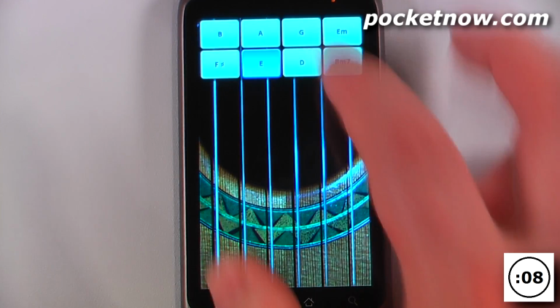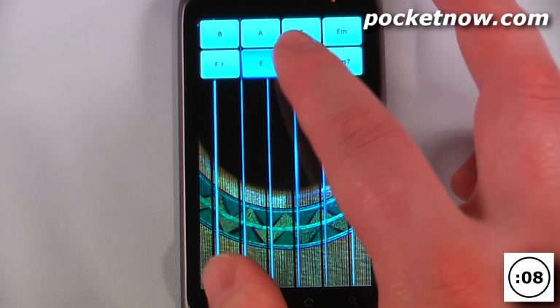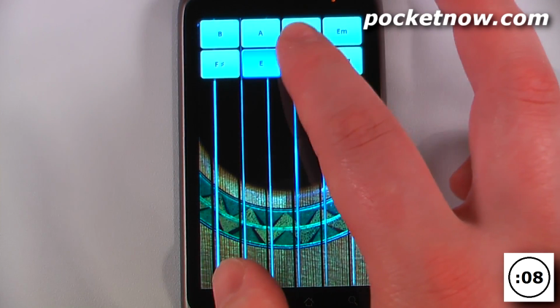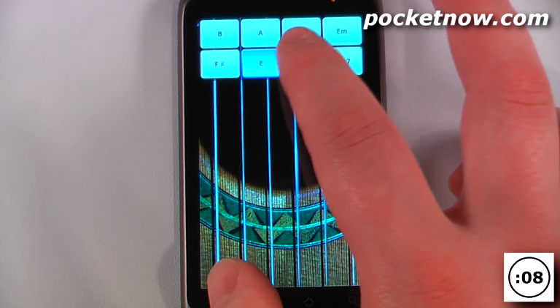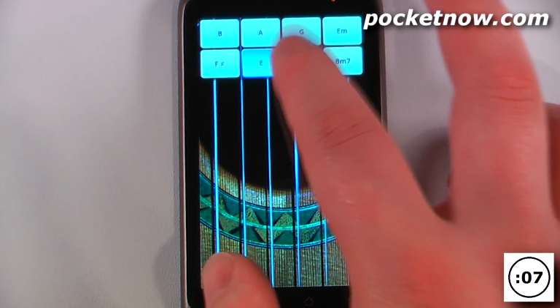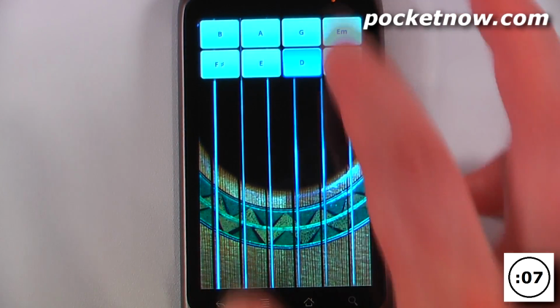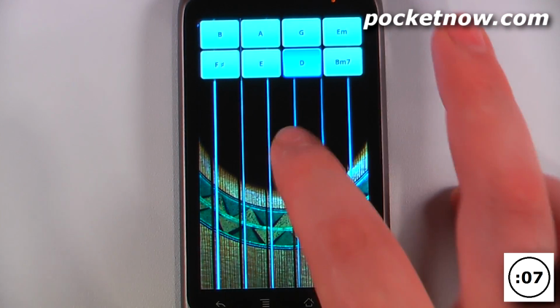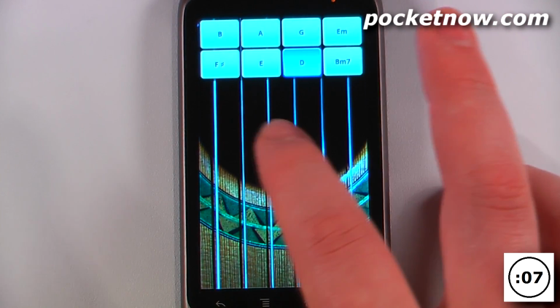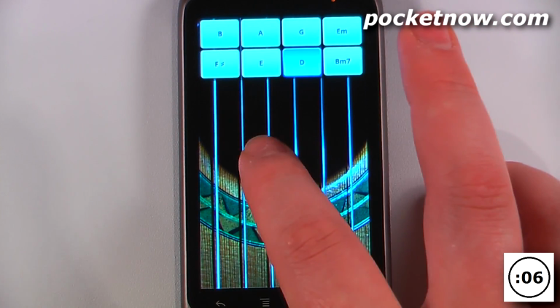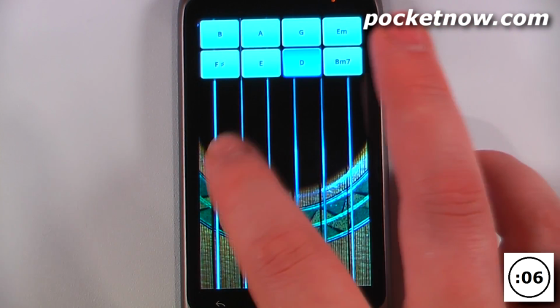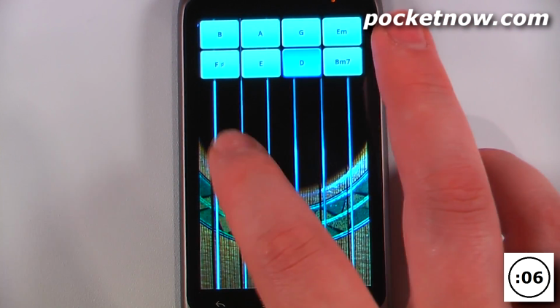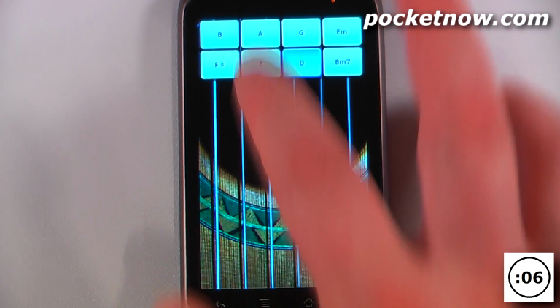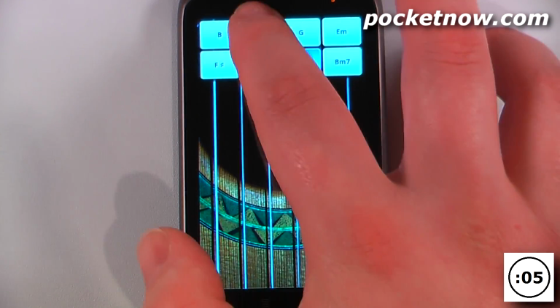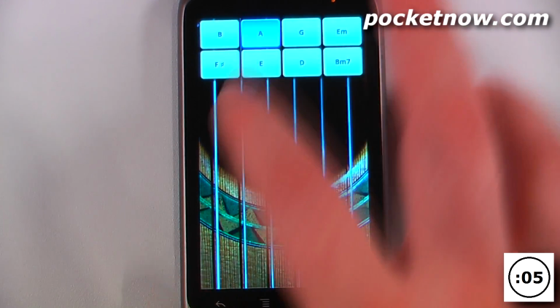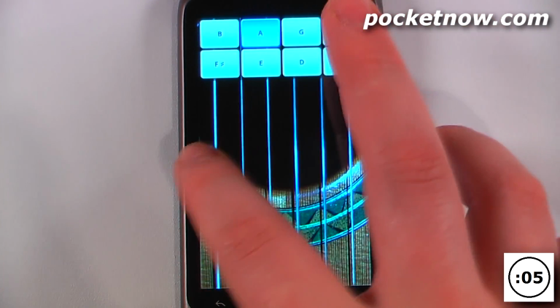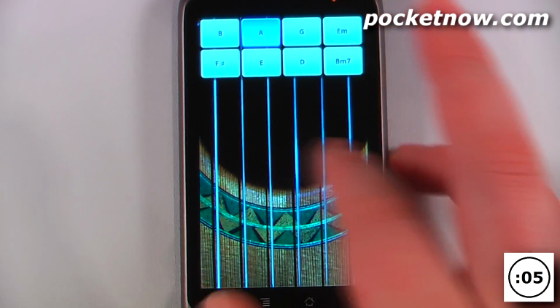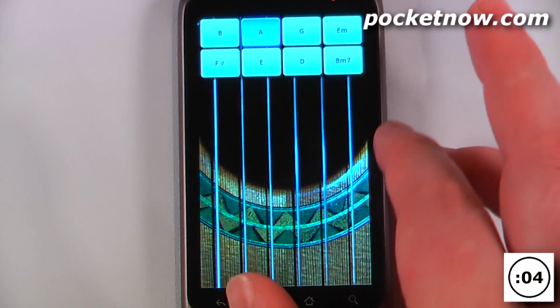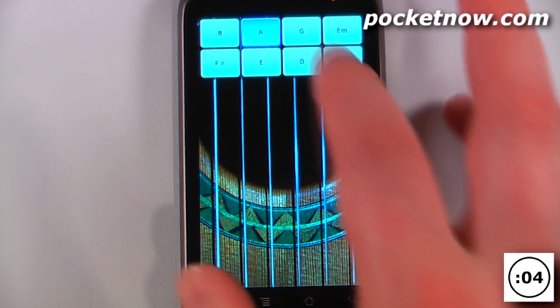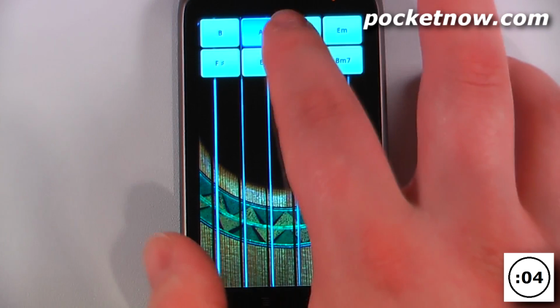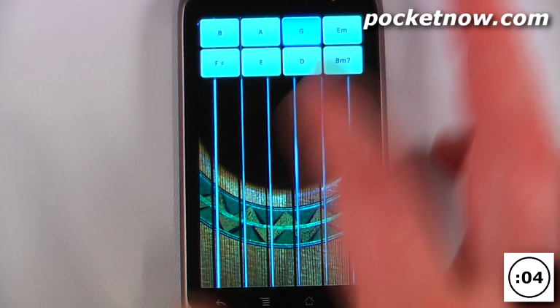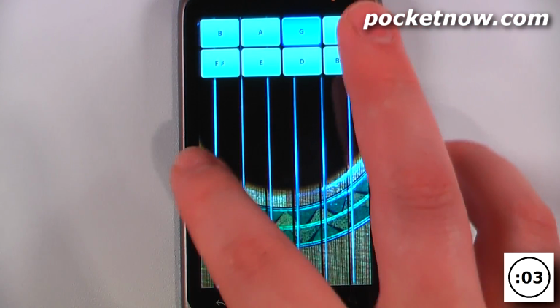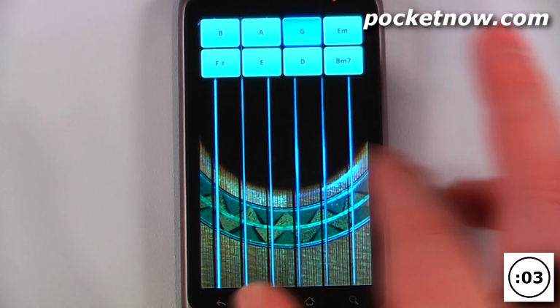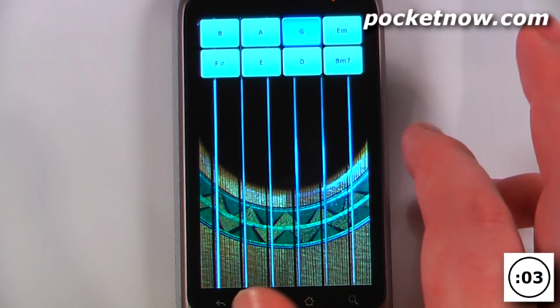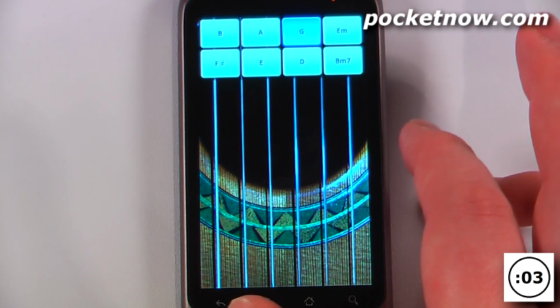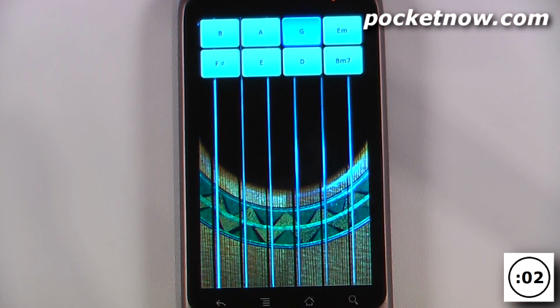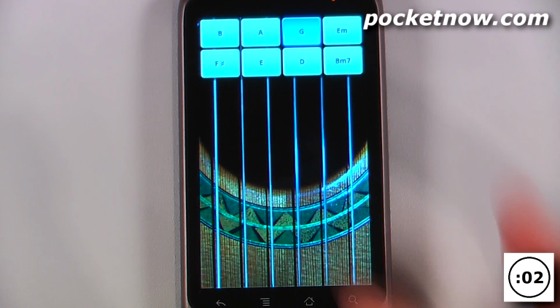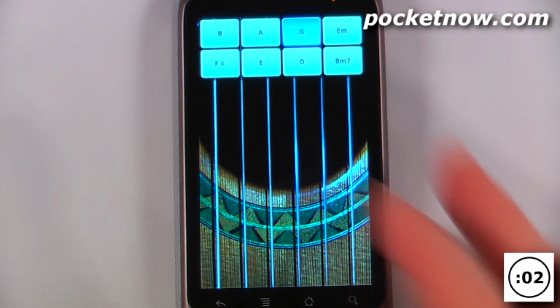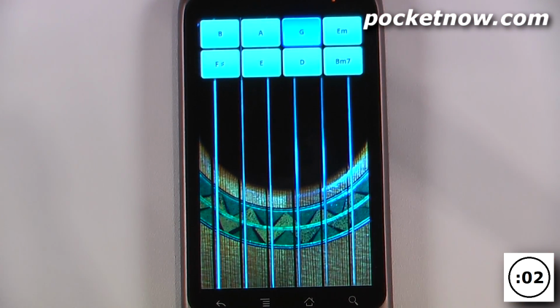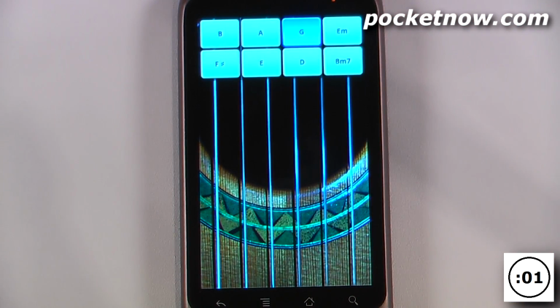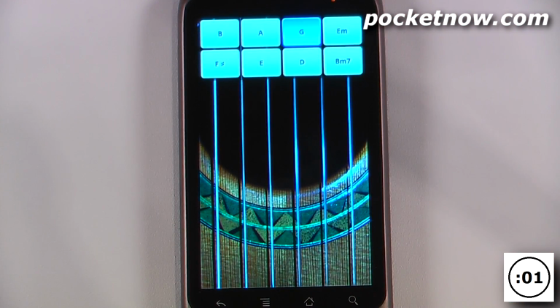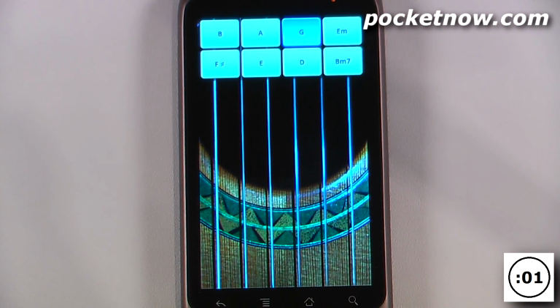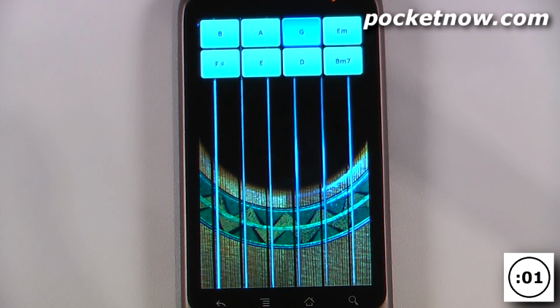We can also change the key in which the notes are played, so you can hear the difference between an A and a G.